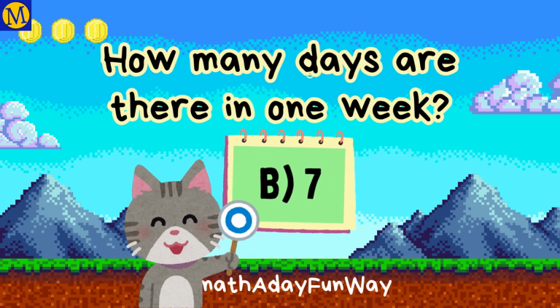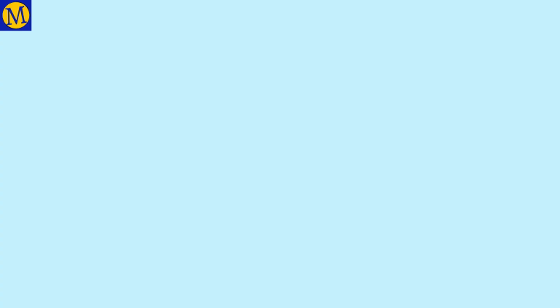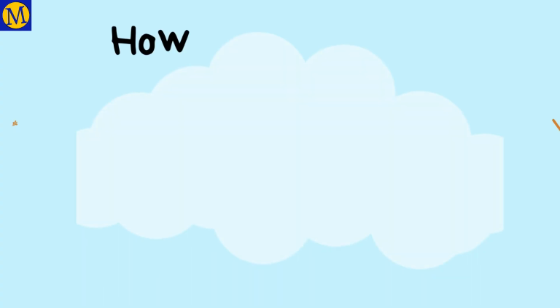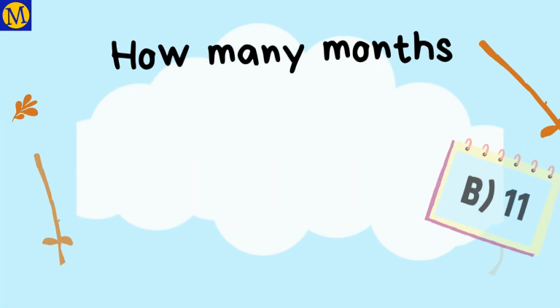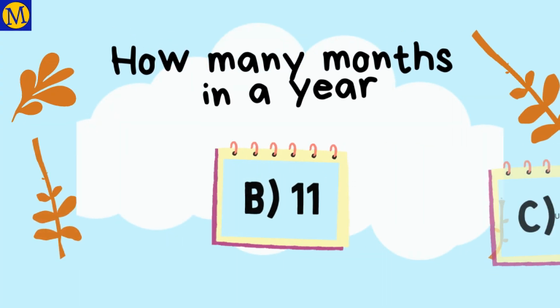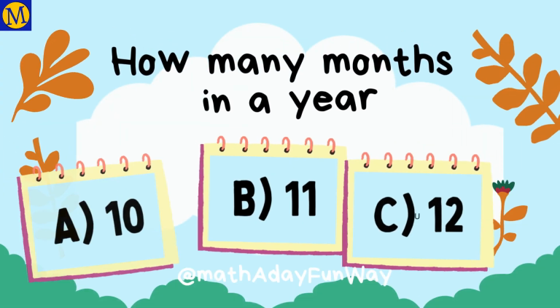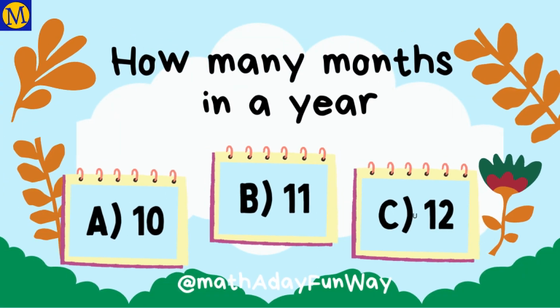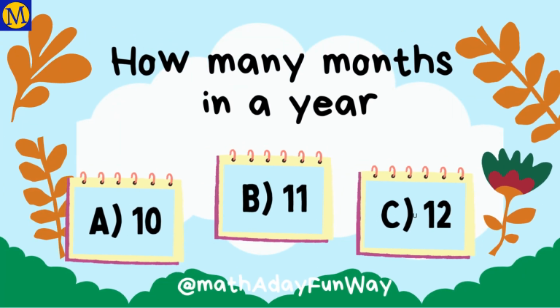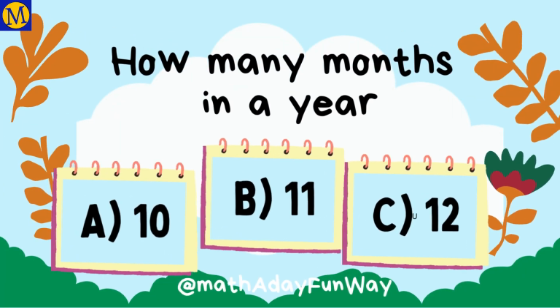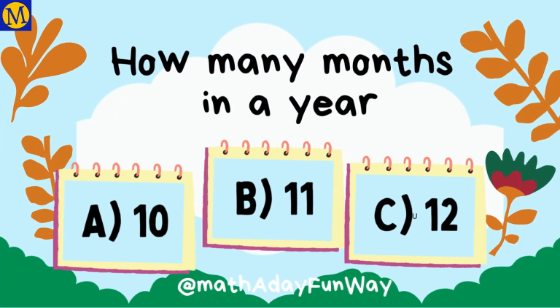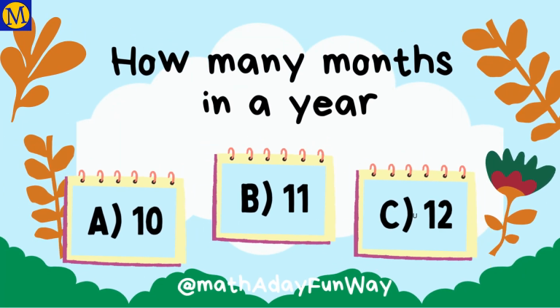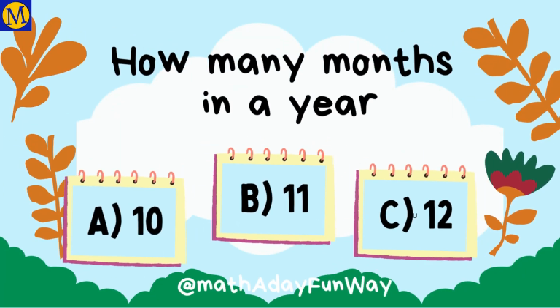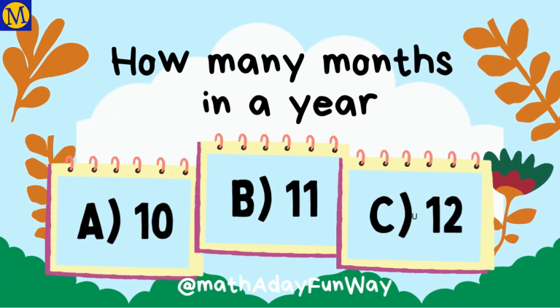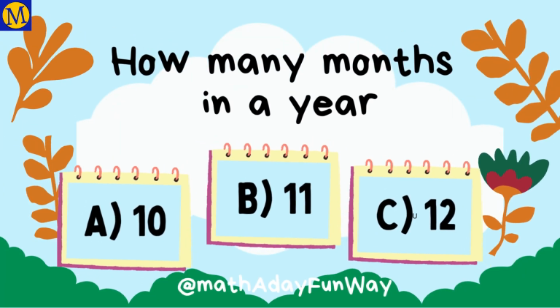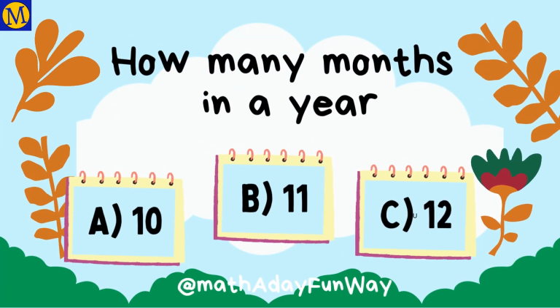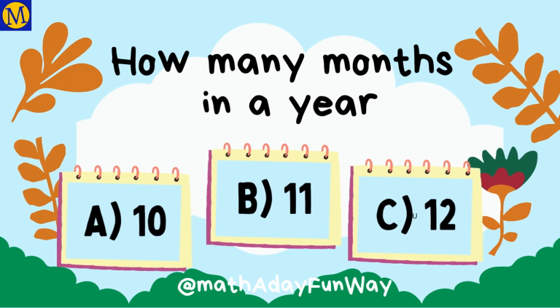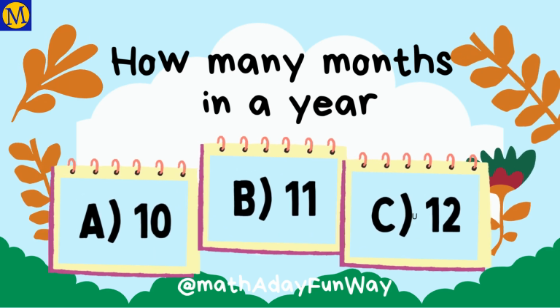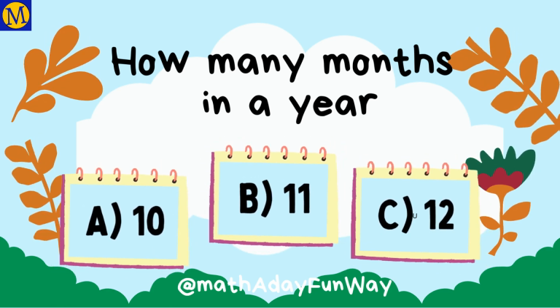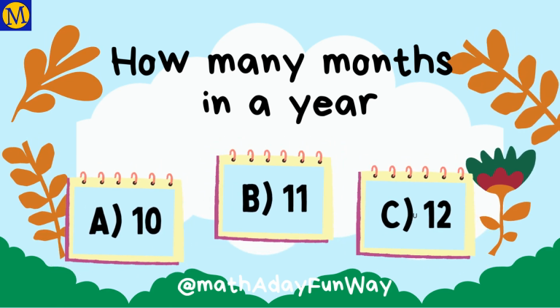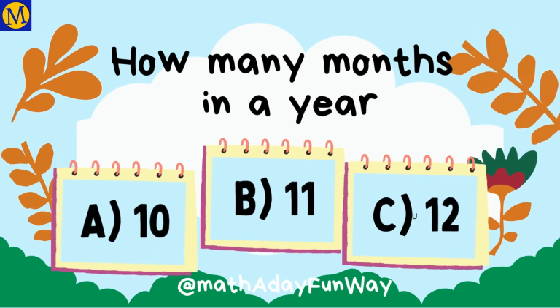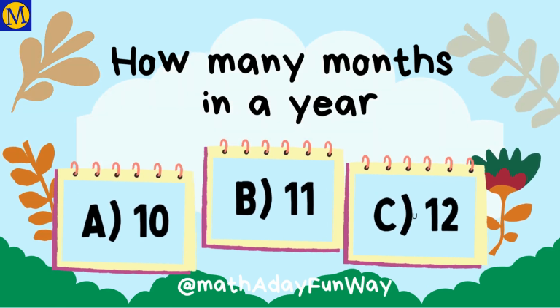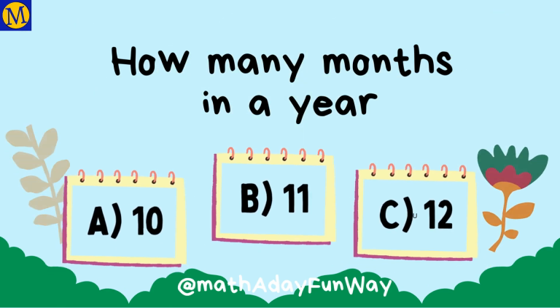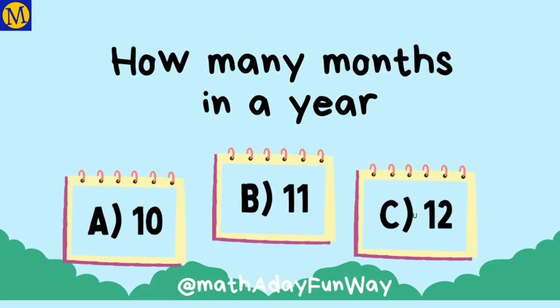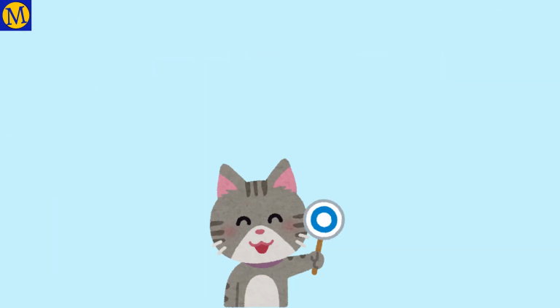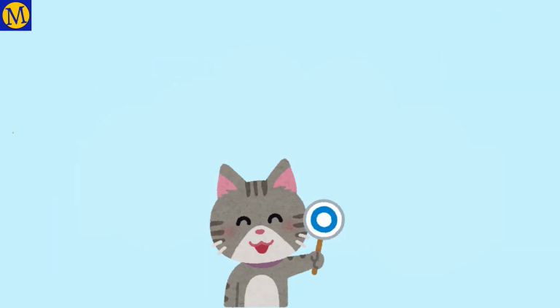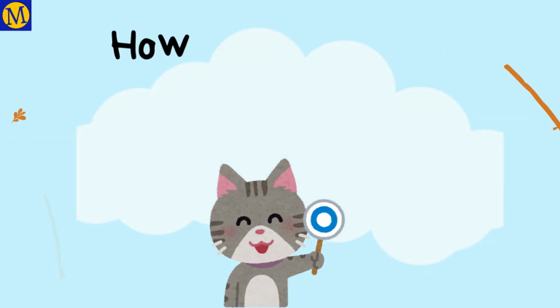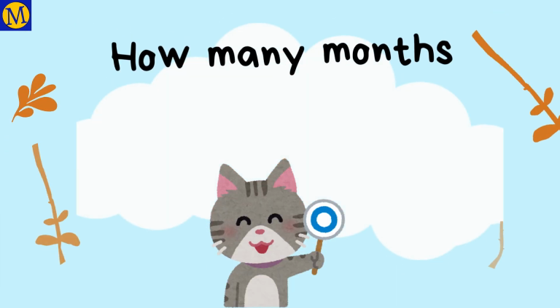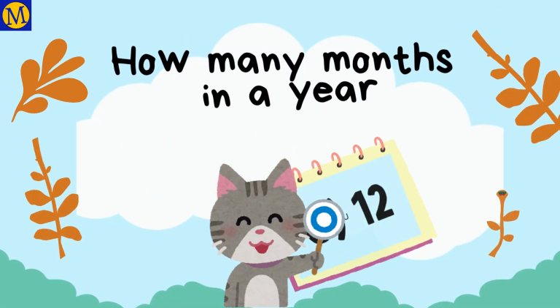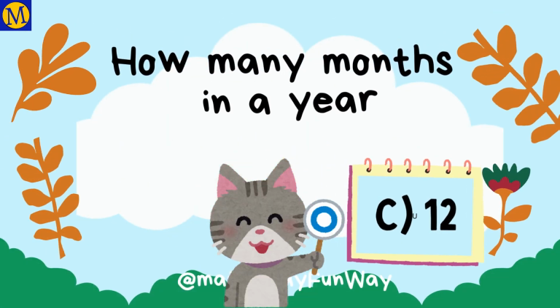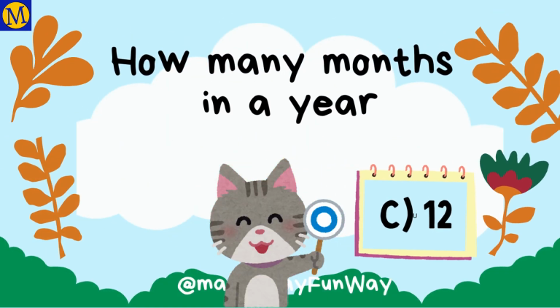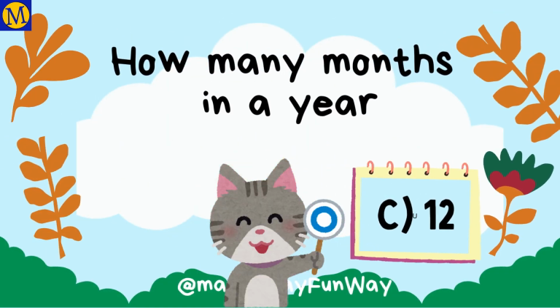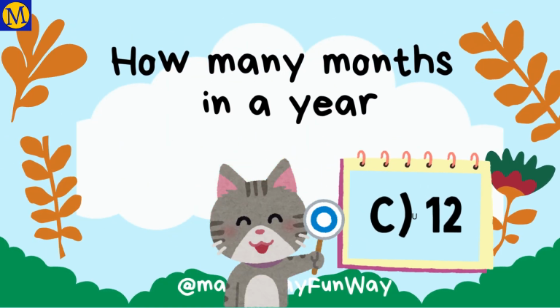How many months in a year? The right answer is 12.